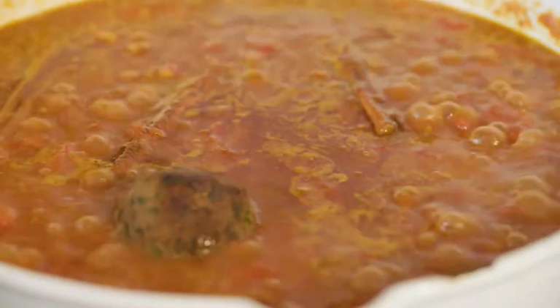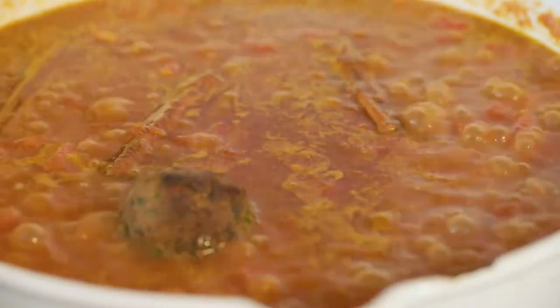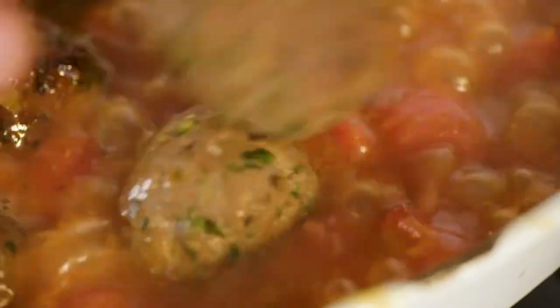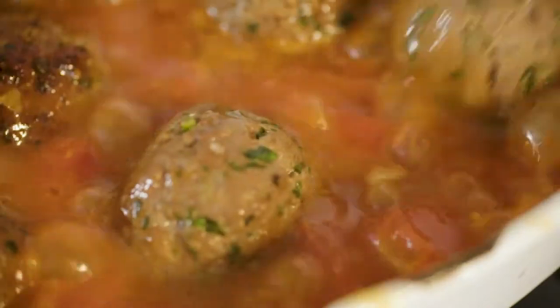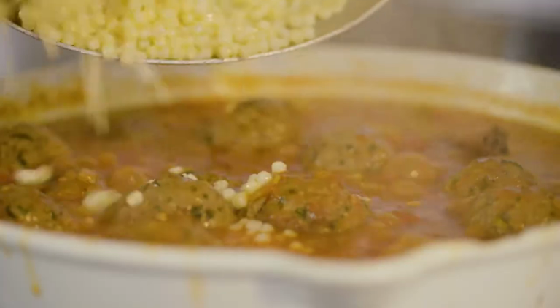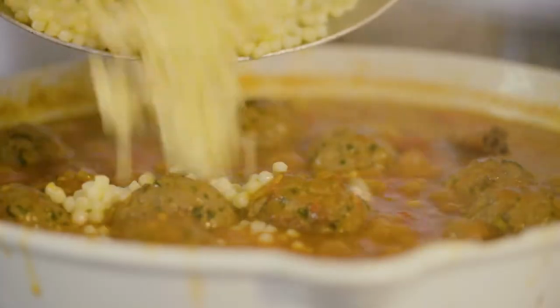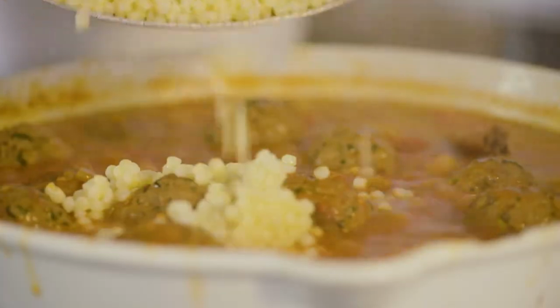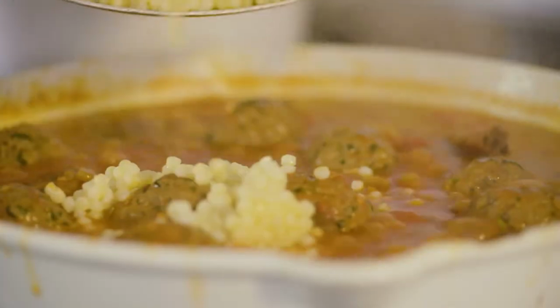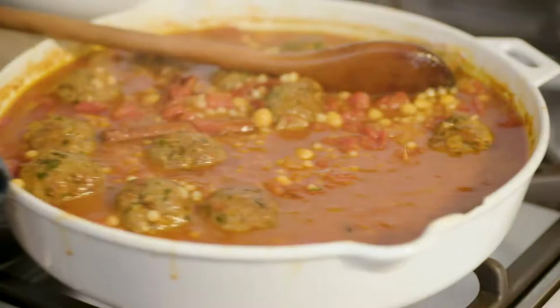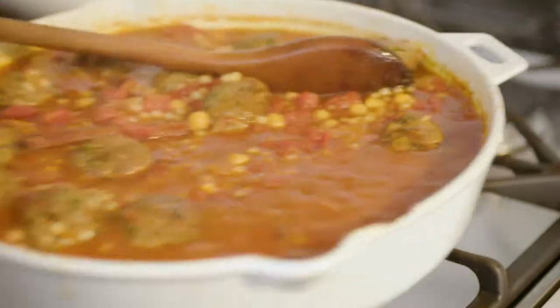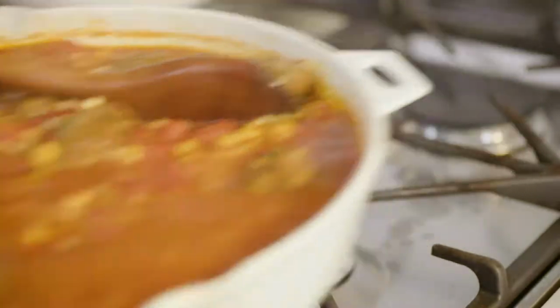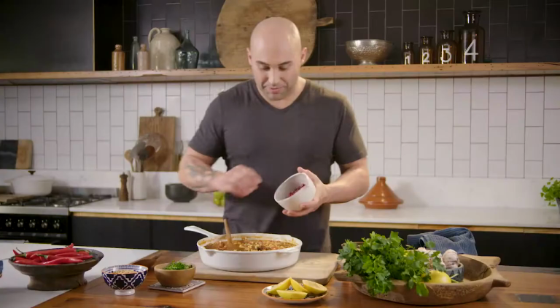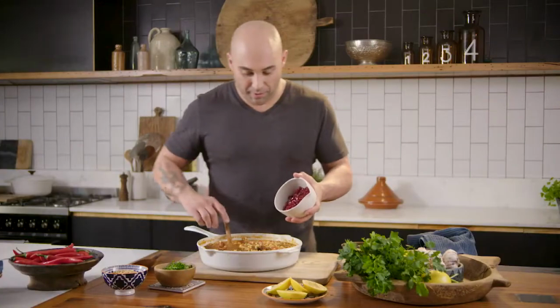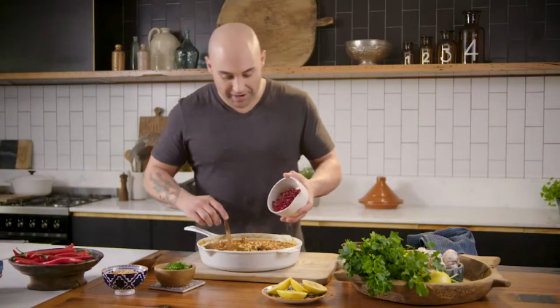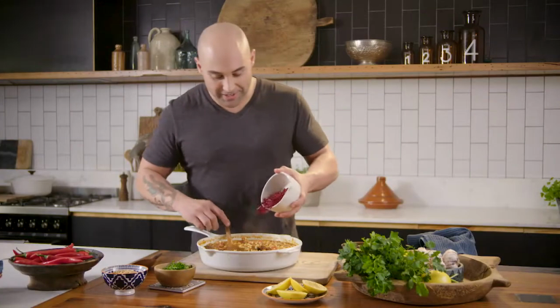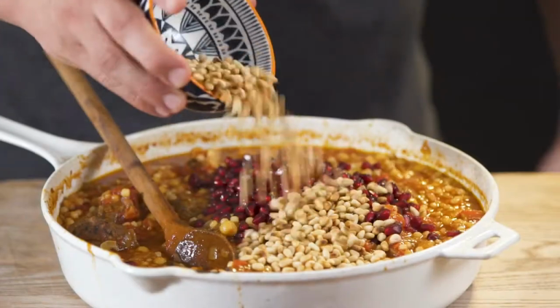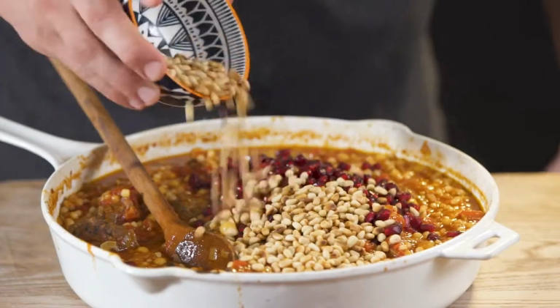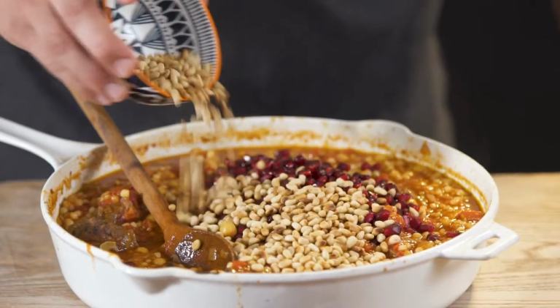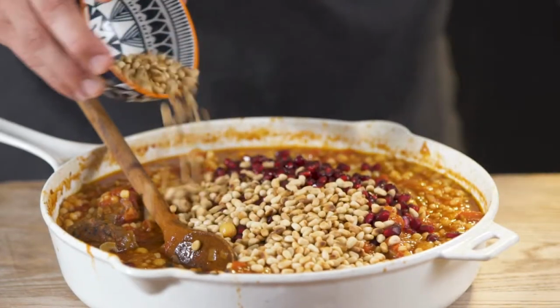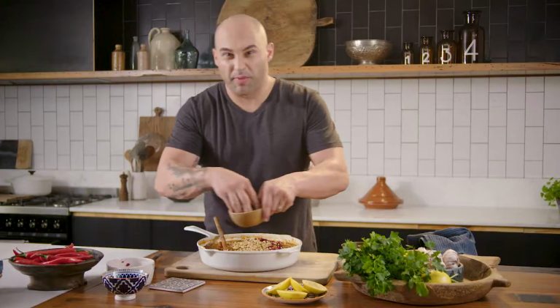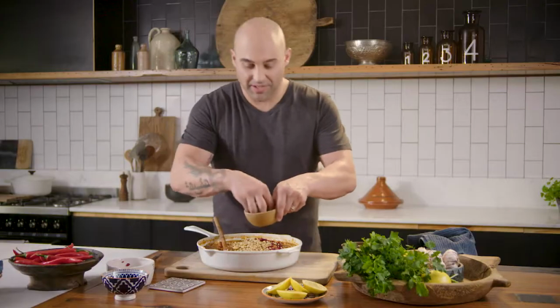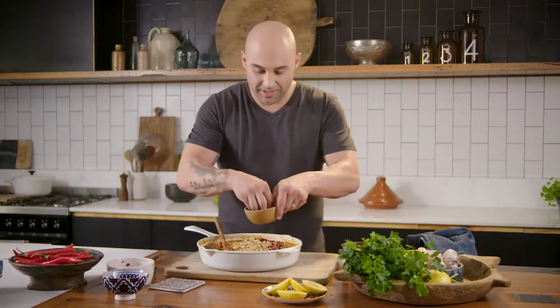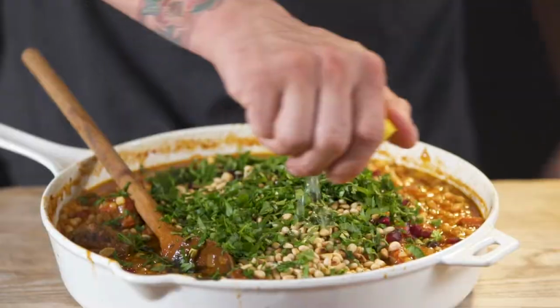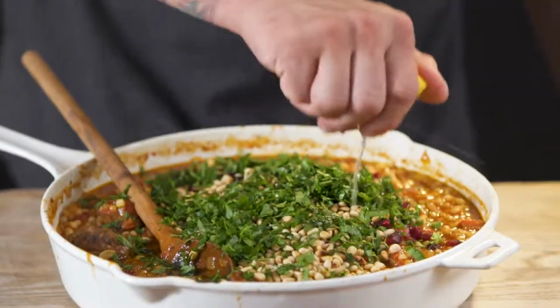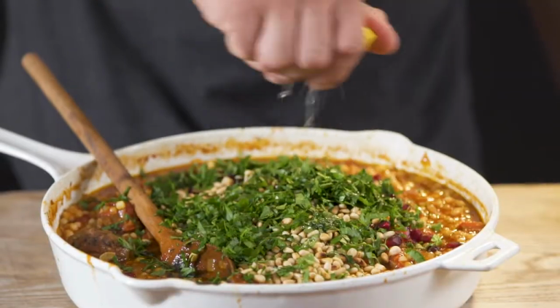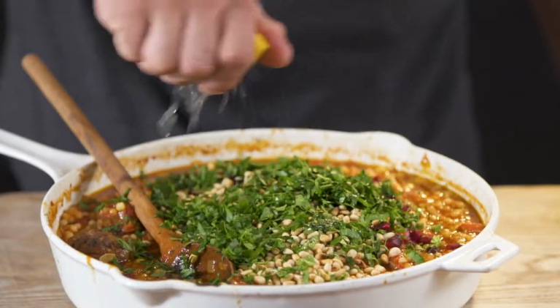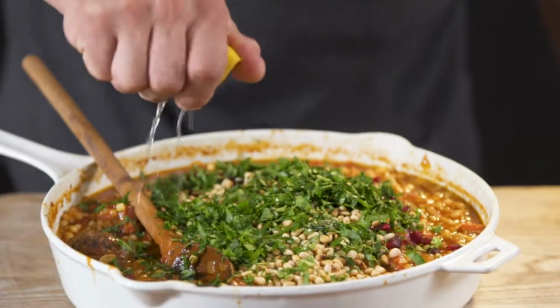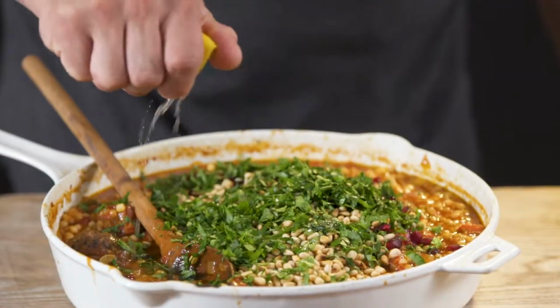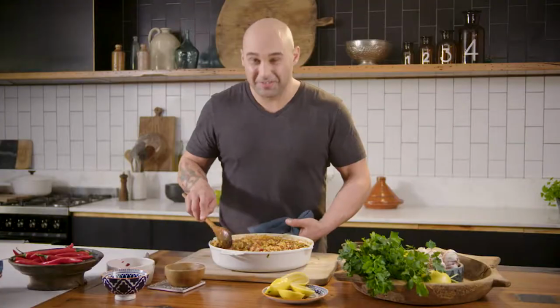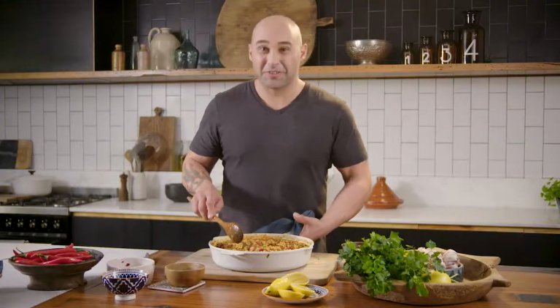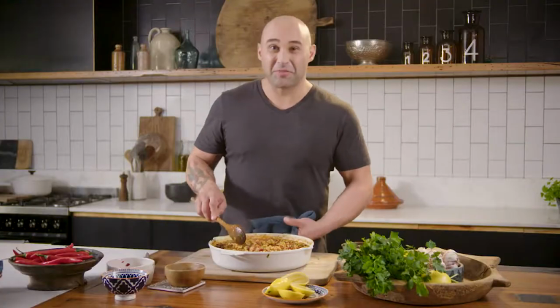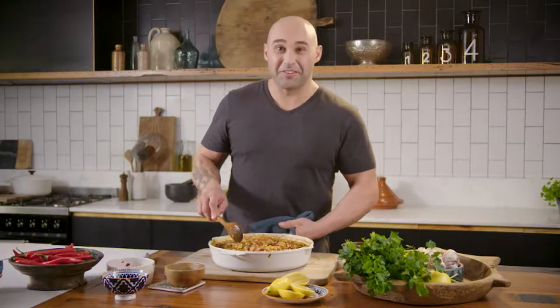Add the lamb kafta and the fregola, some pomegranates, some pine nuts, chopped parsley and a good squeeze of lemon. It's time to eat.